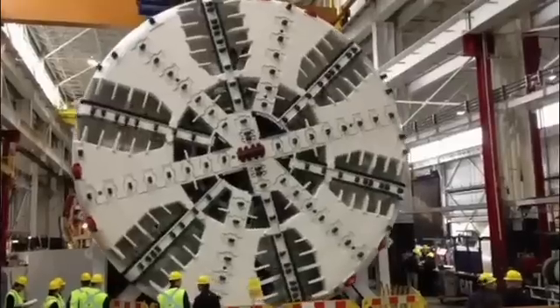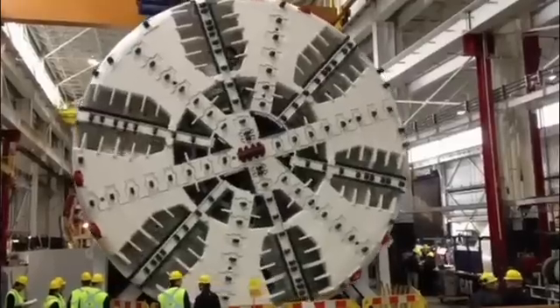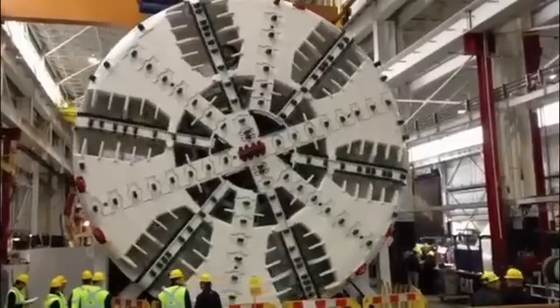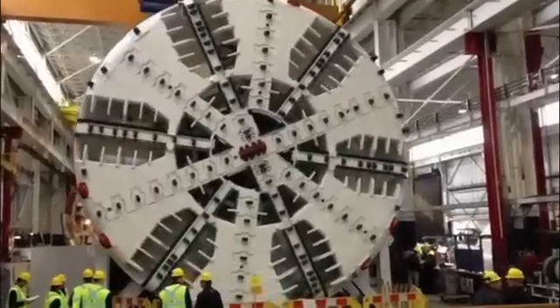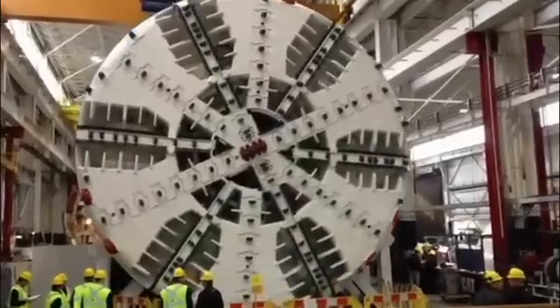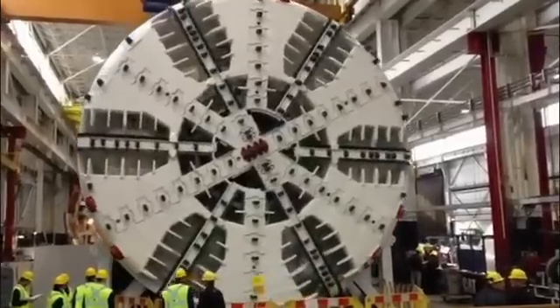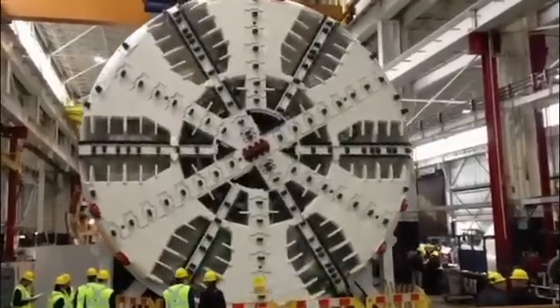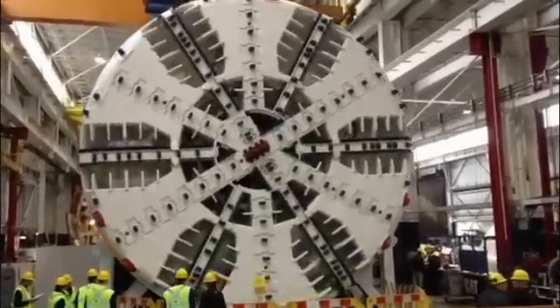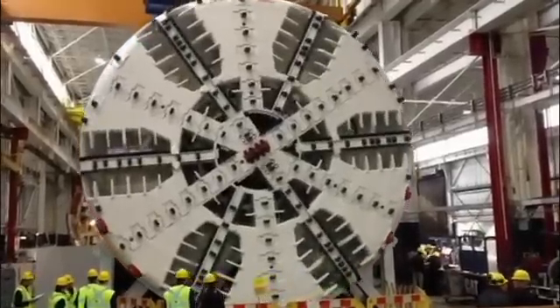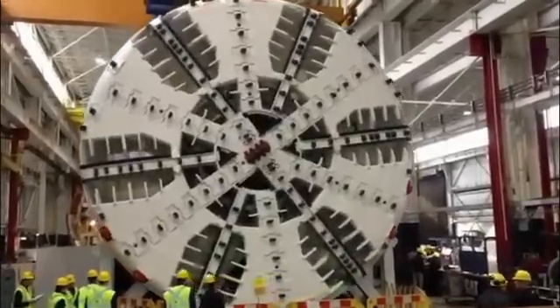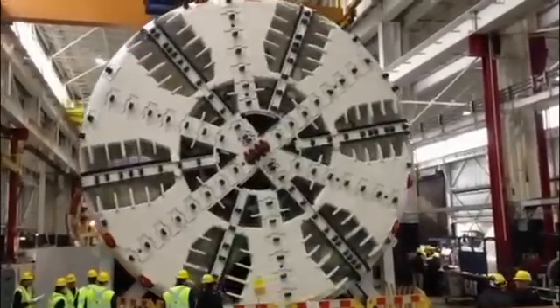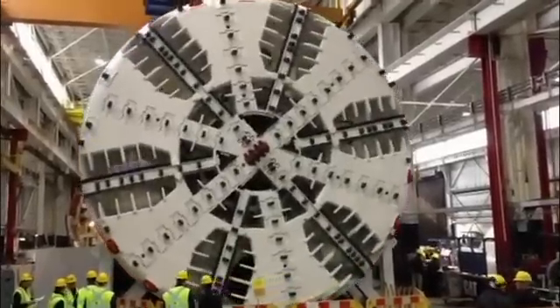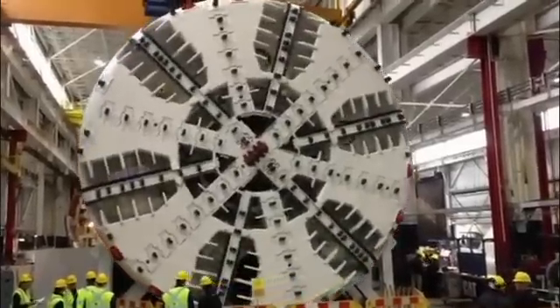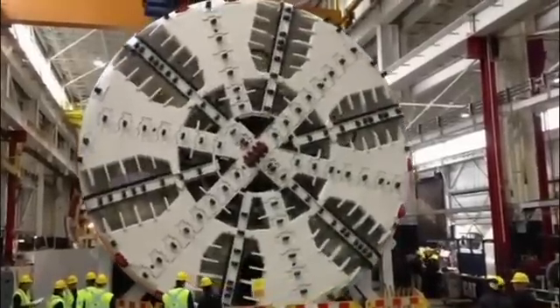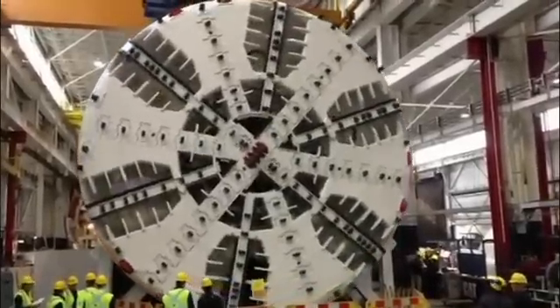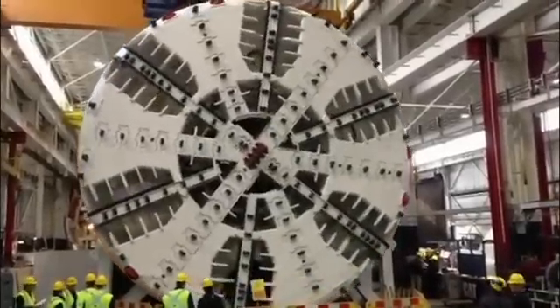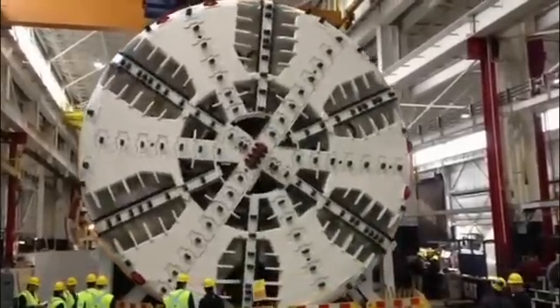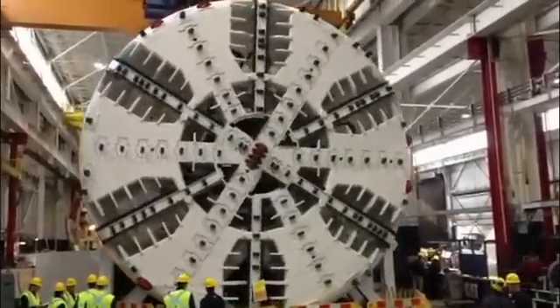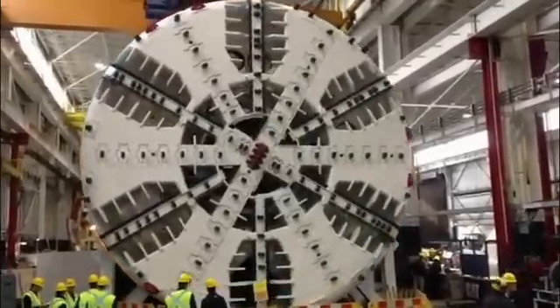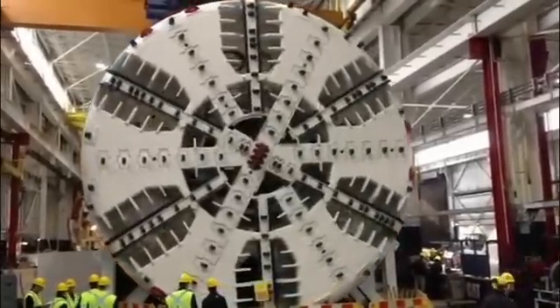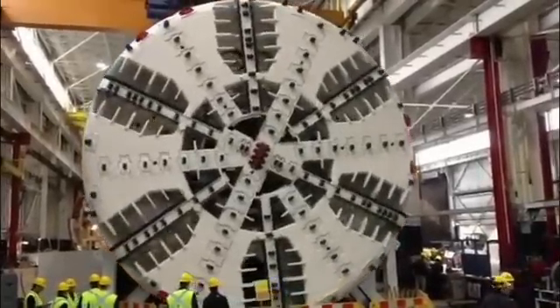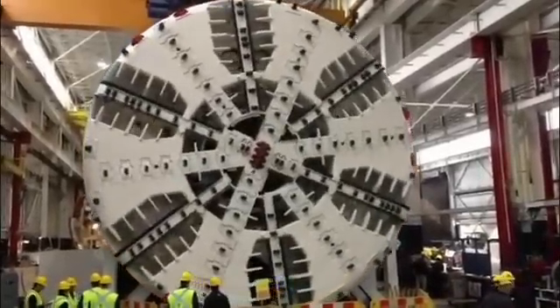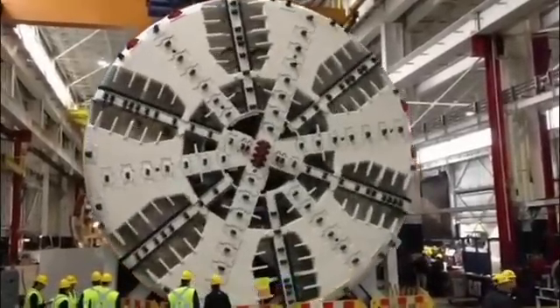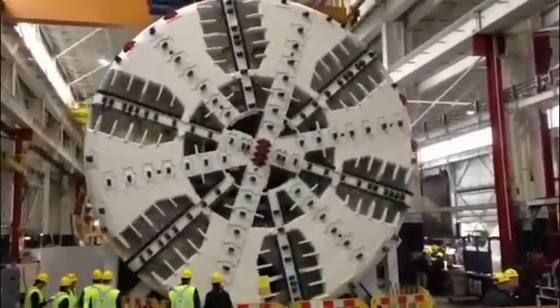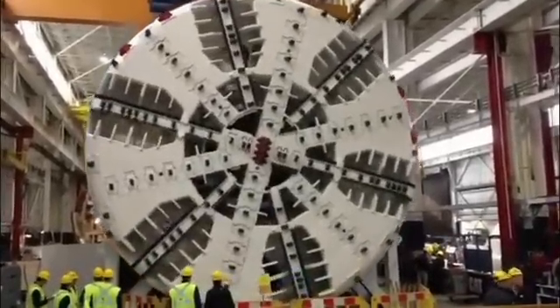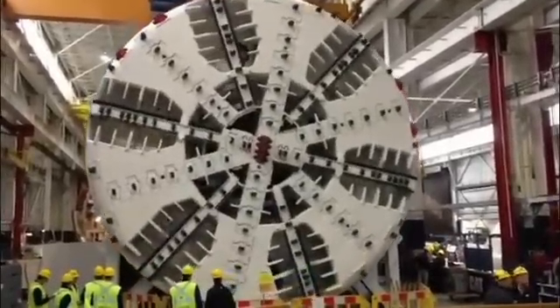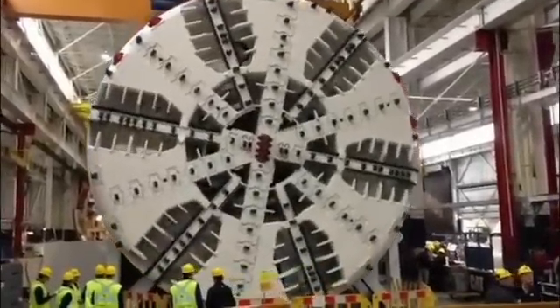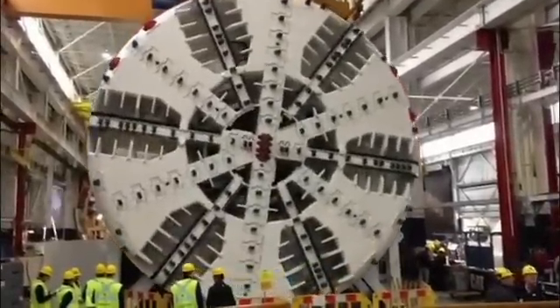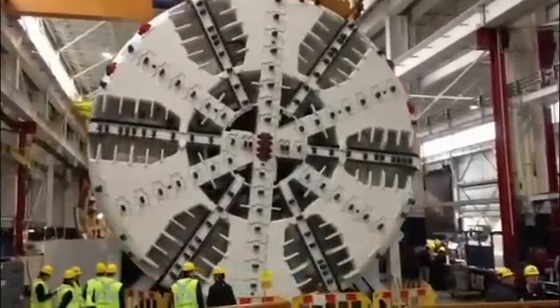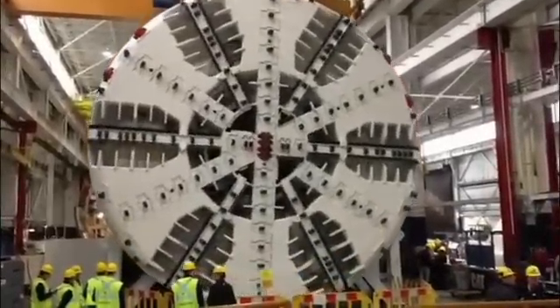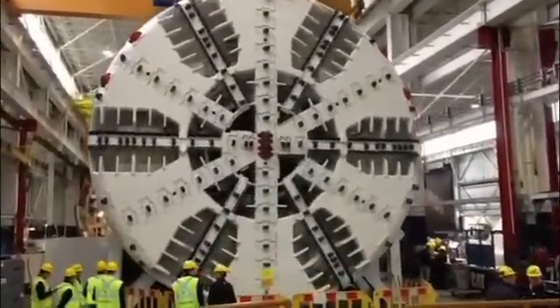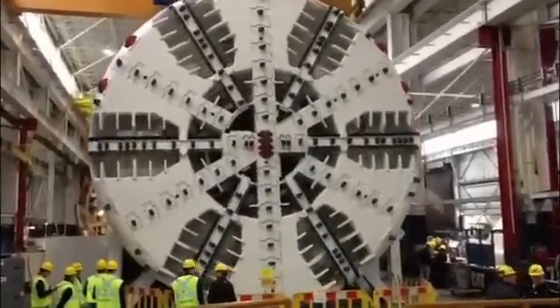Meet Alice, the Evergreen Line's Tunnel Boring Machine or TBM, shown here during her testing and commissioning.